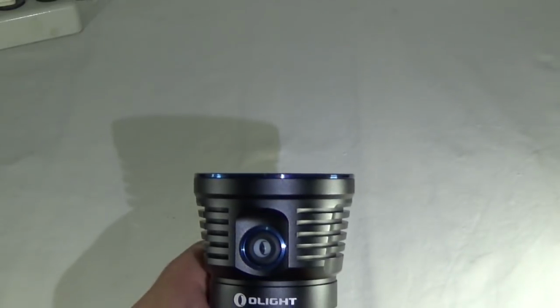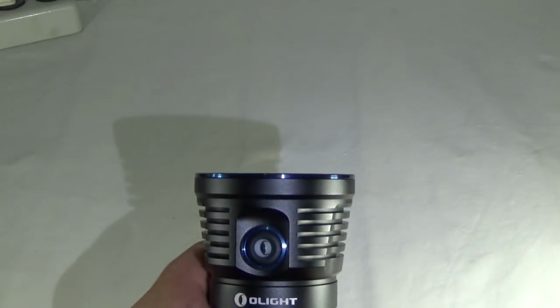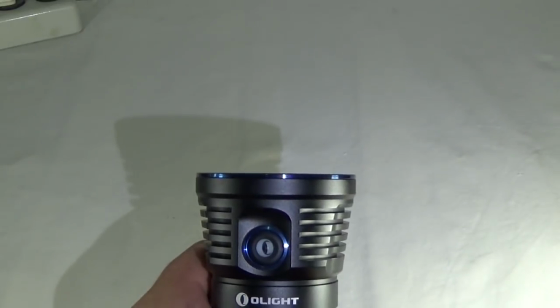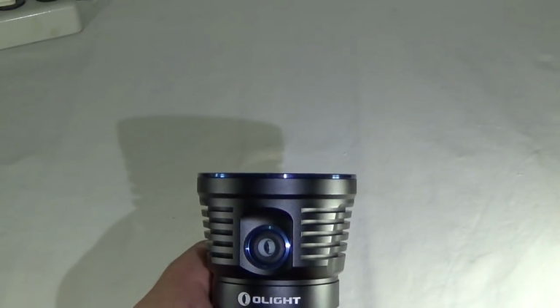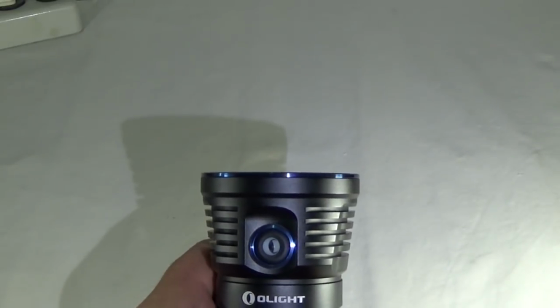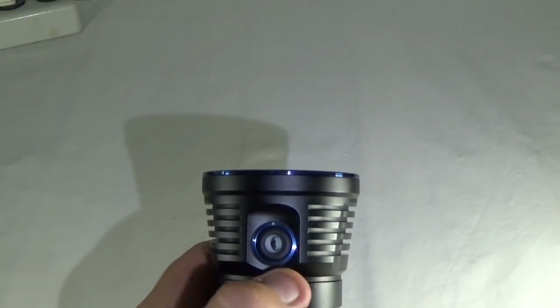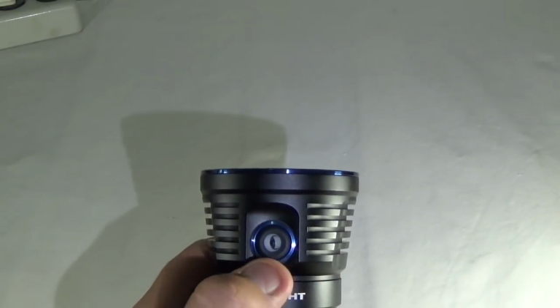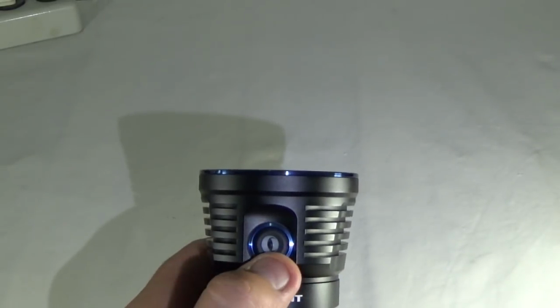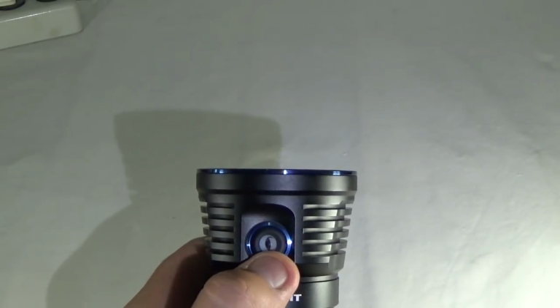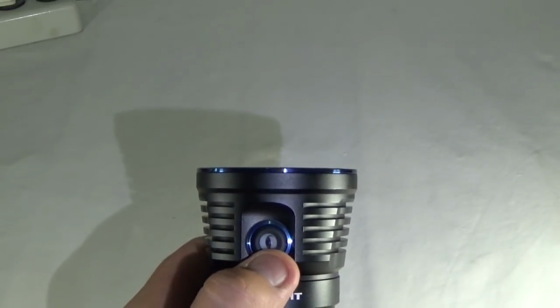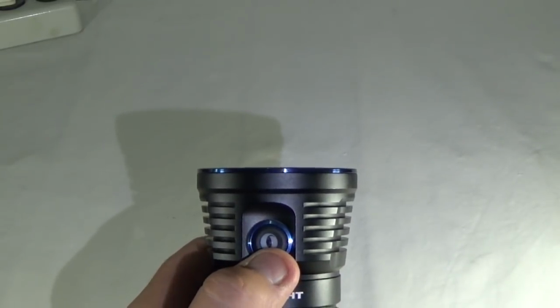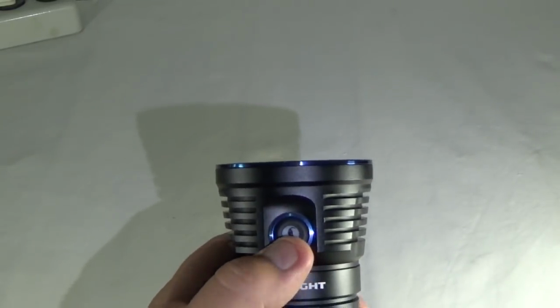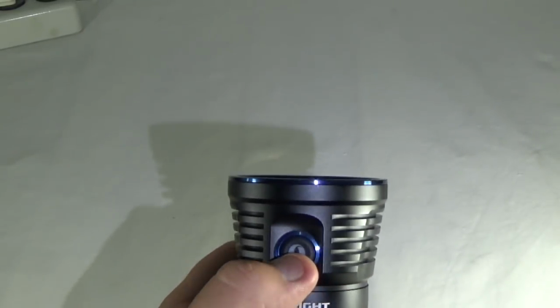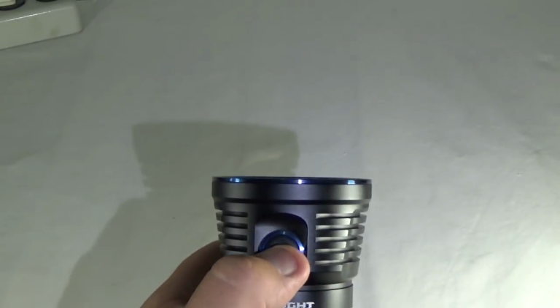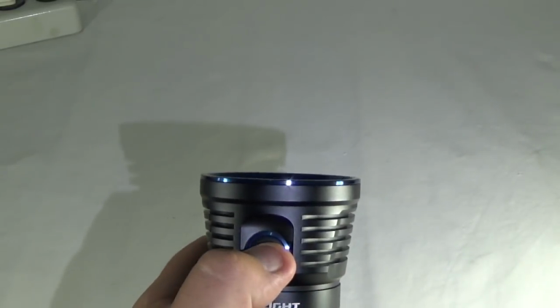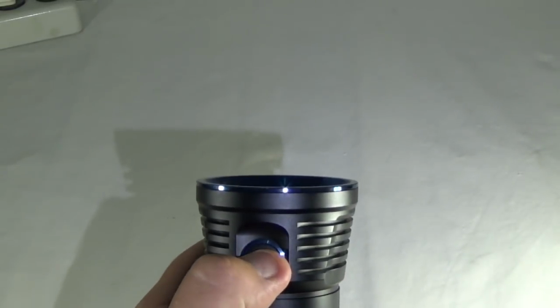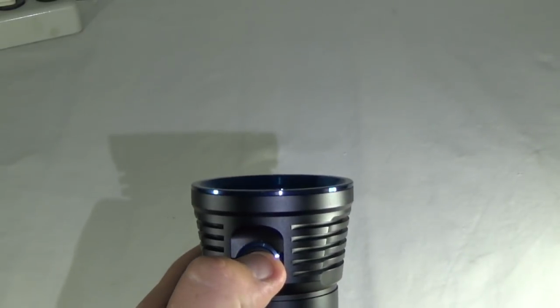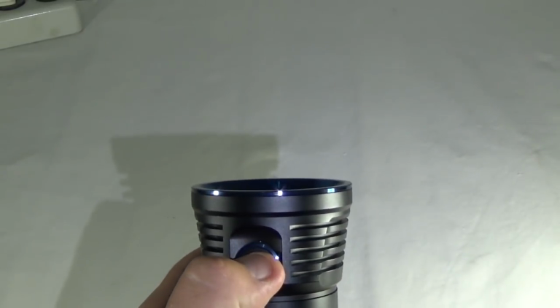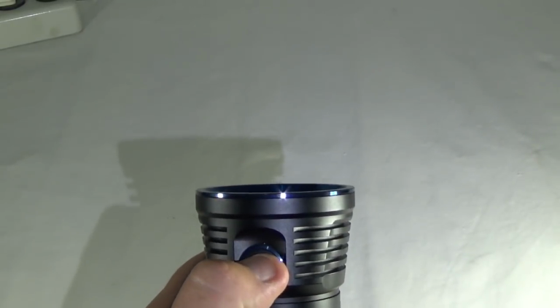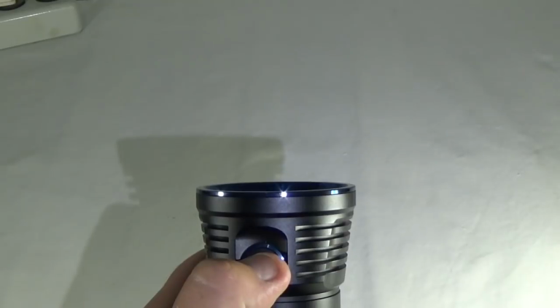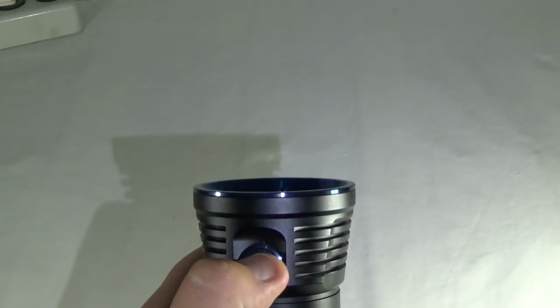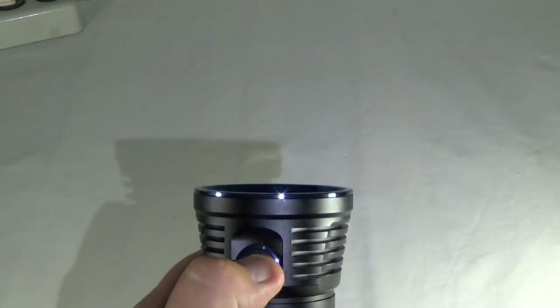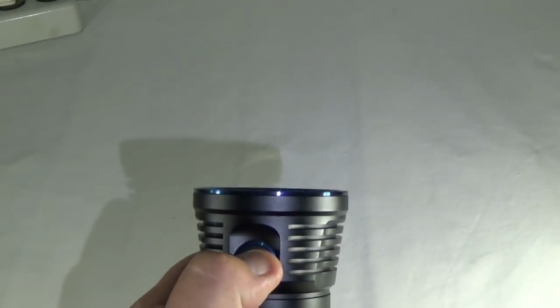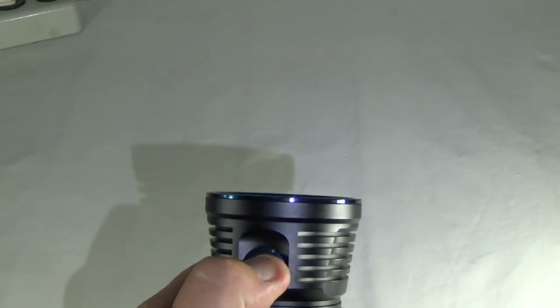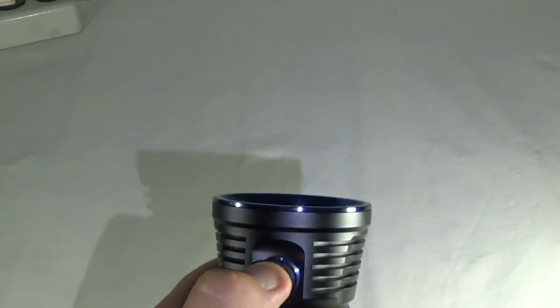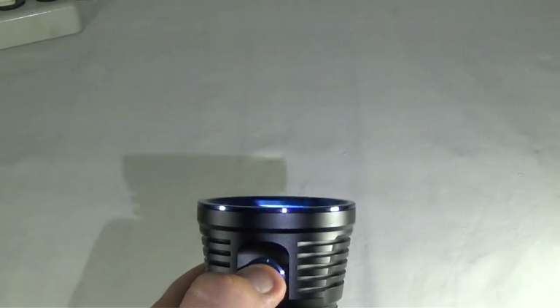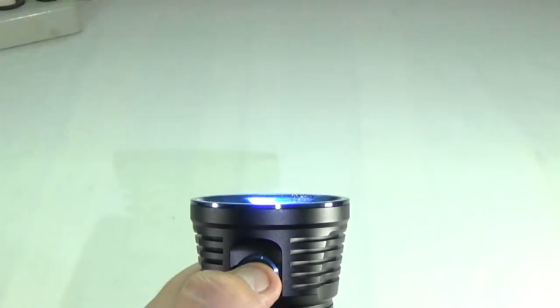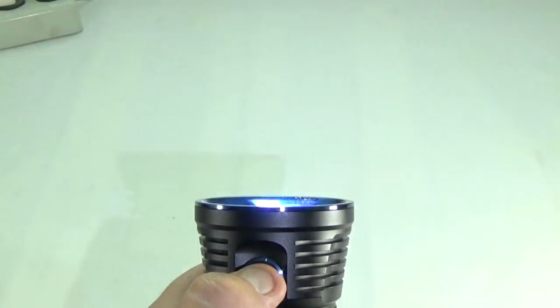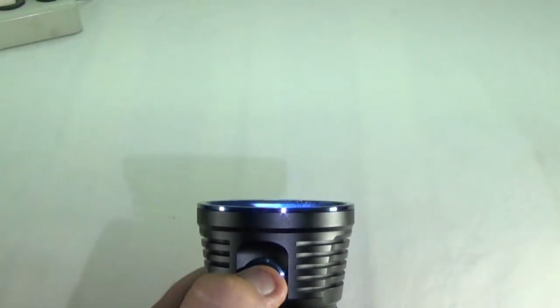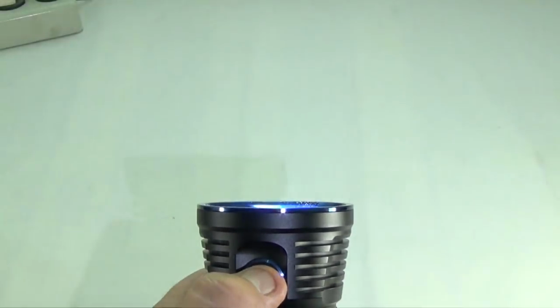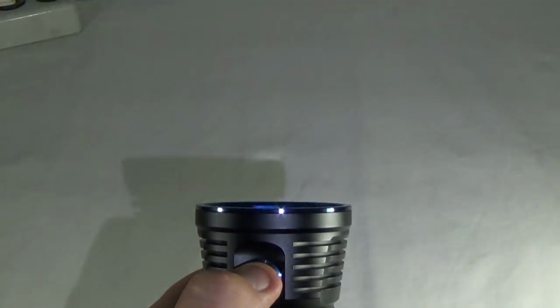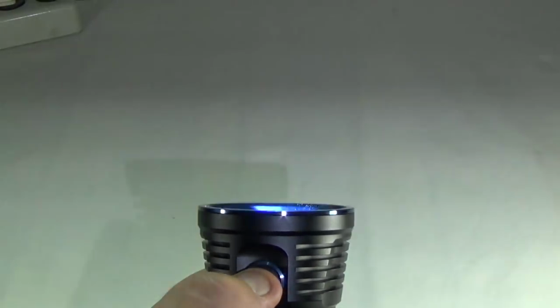Last but not least, there is a button lockout feature. And if you click it three times, you have the strobe.